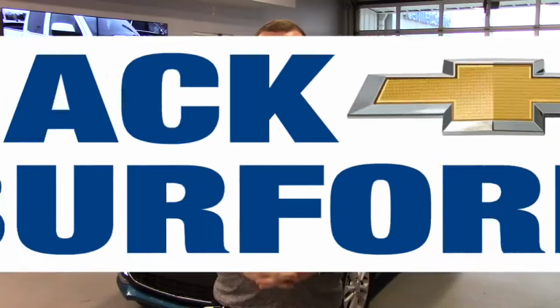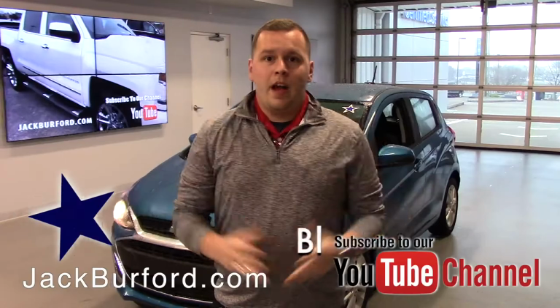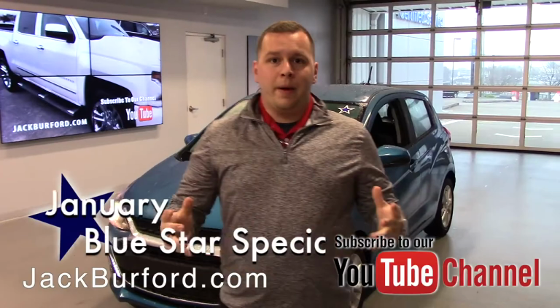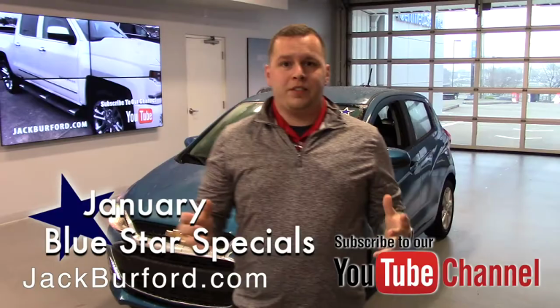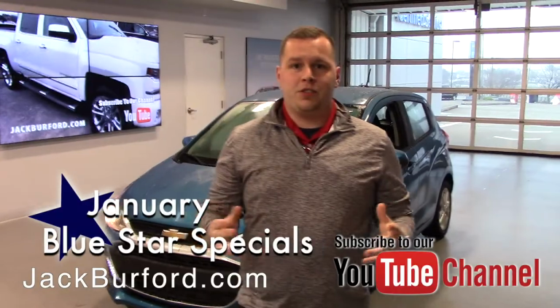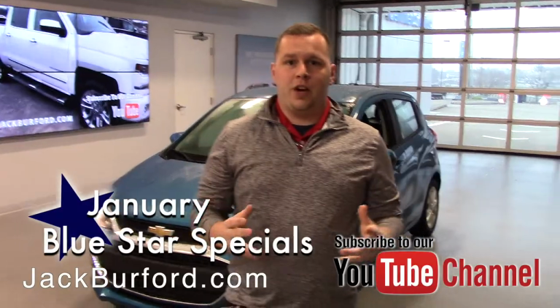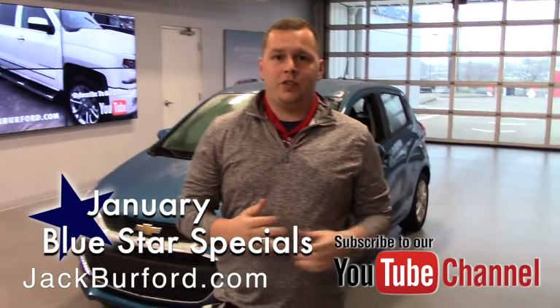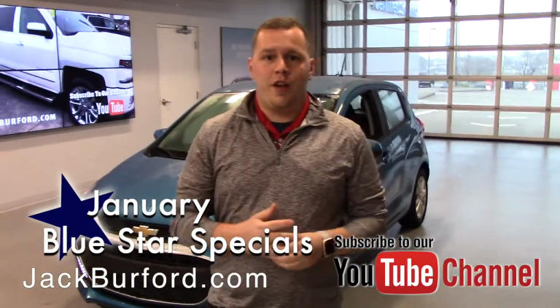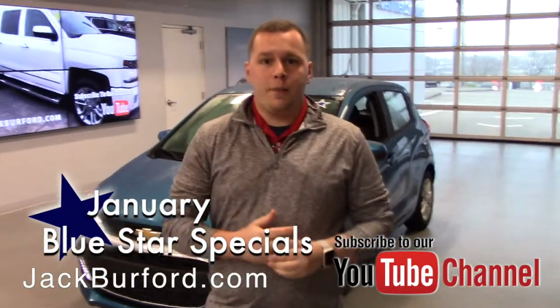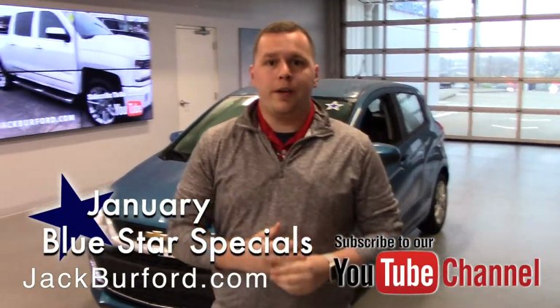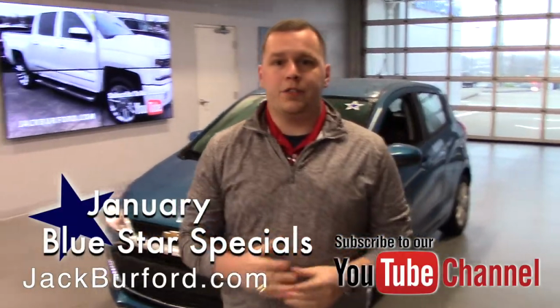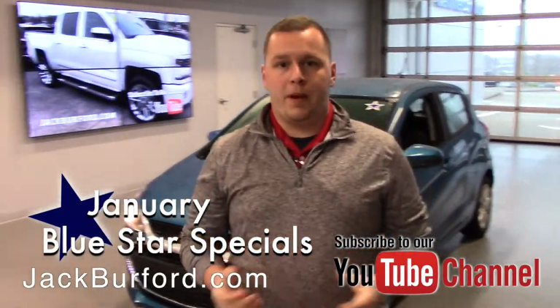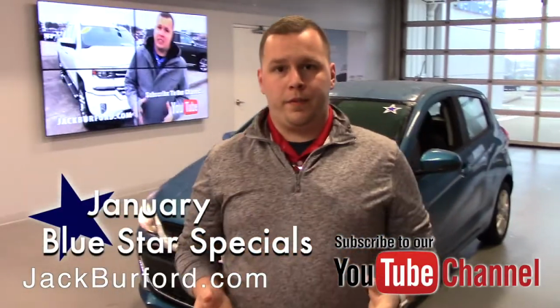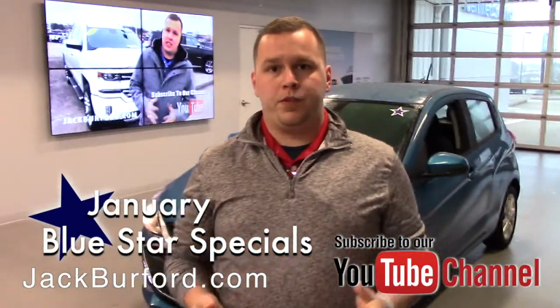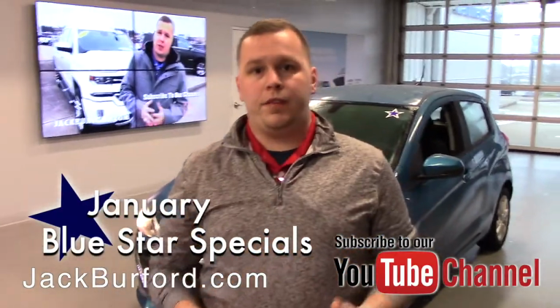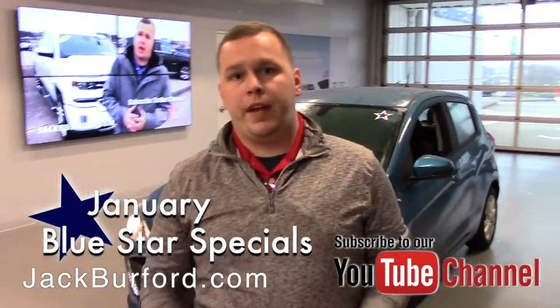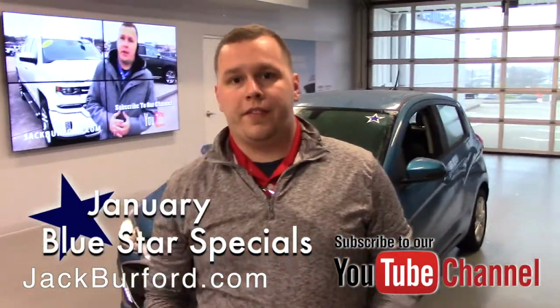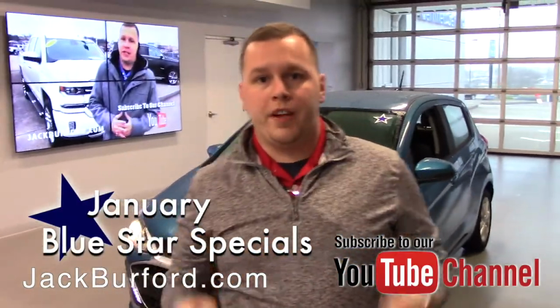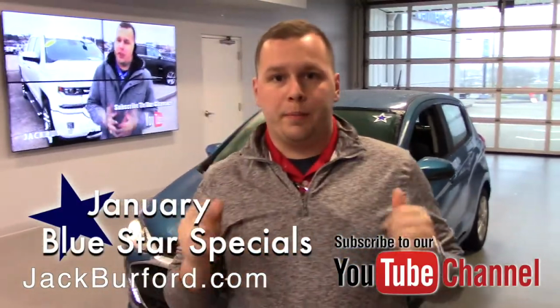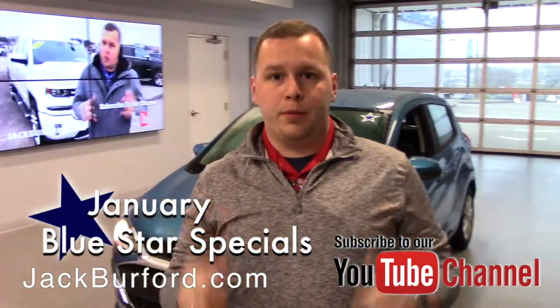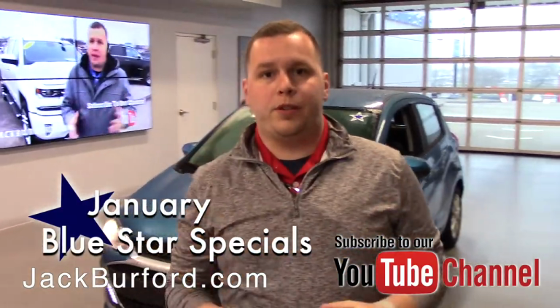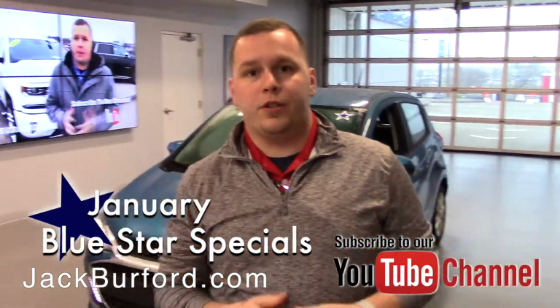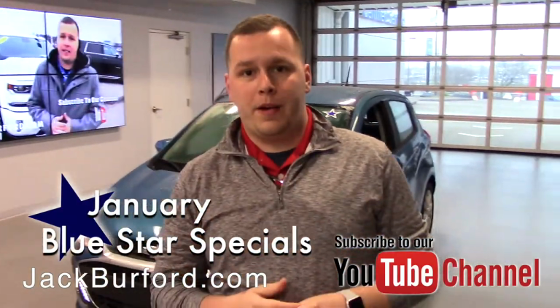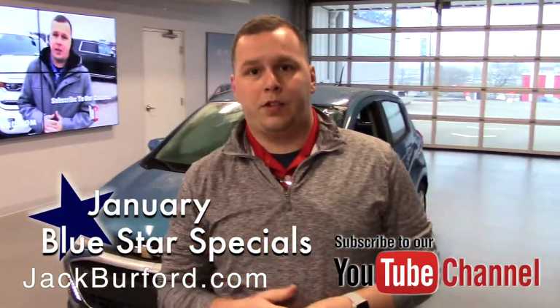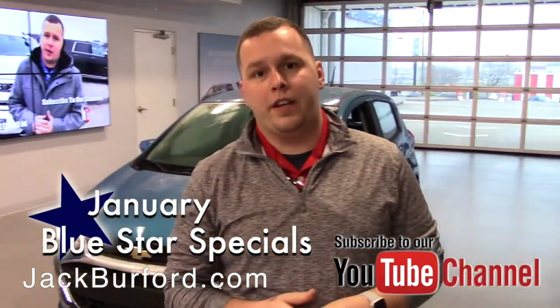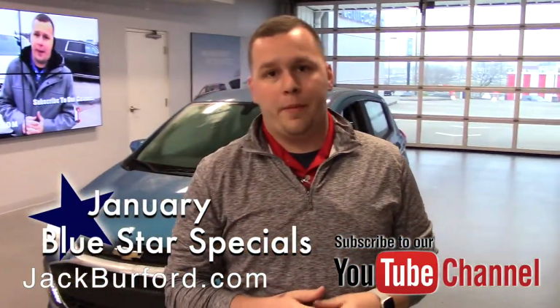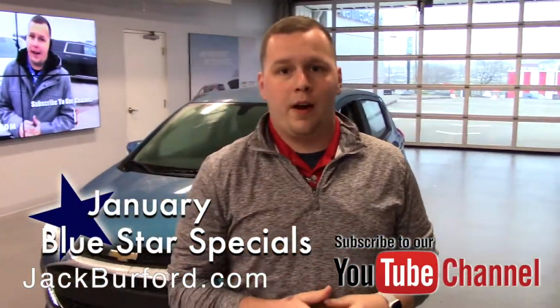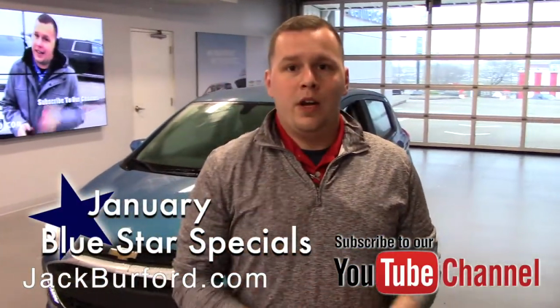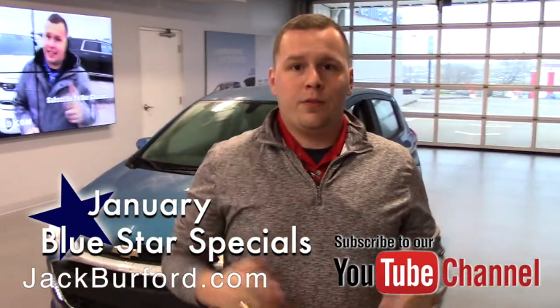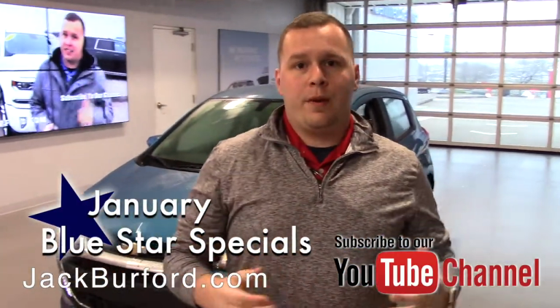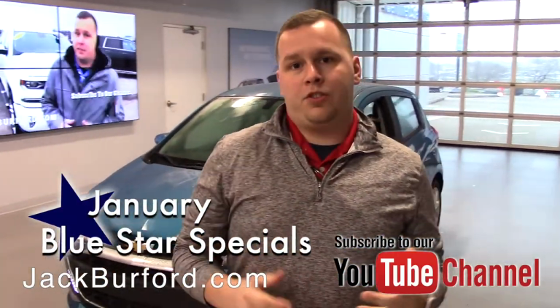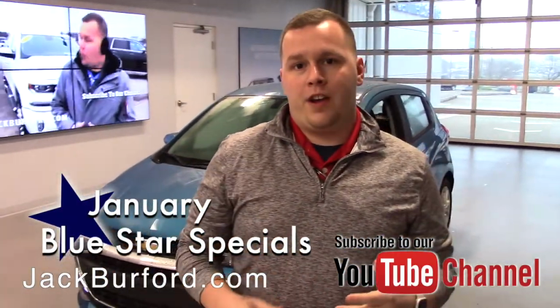Hey everybody, this is Josh the Chevy Pro here at Jack Burford Chevrolet. I've got another Blue Star special to tell you about for the month of January.